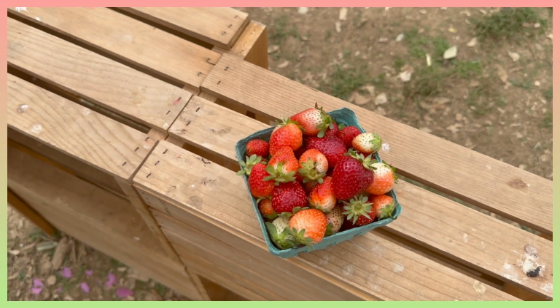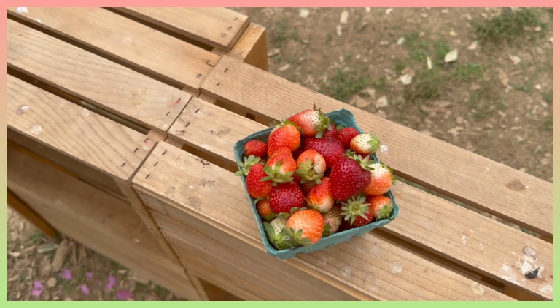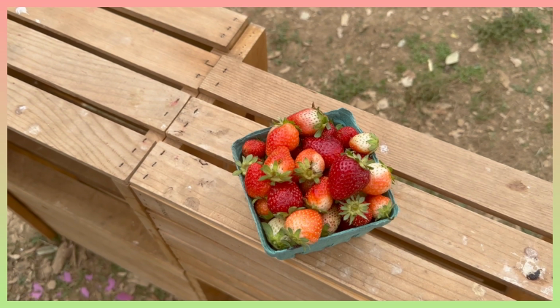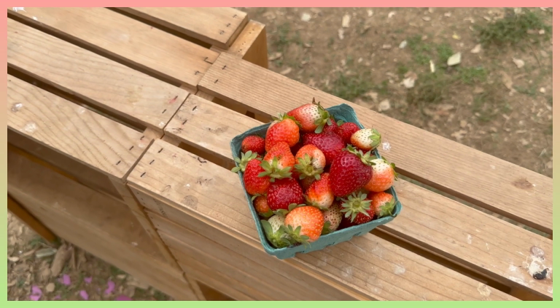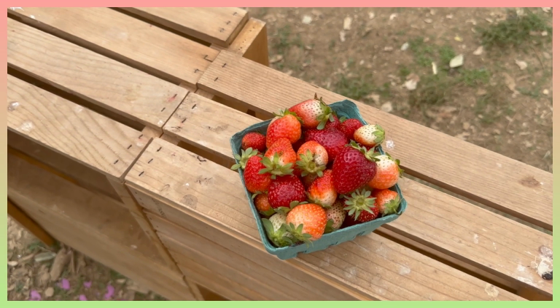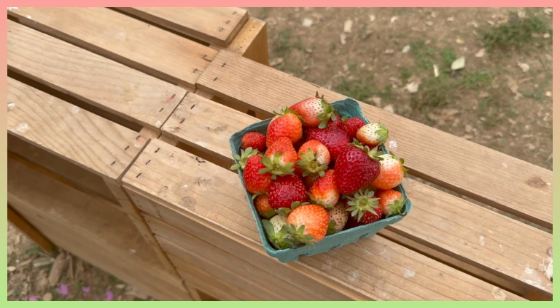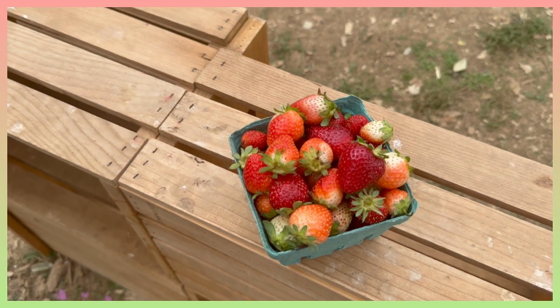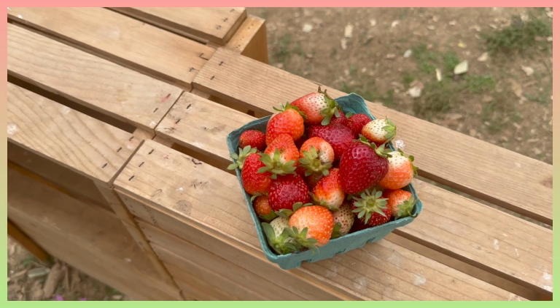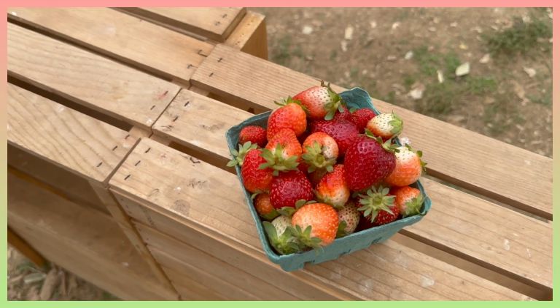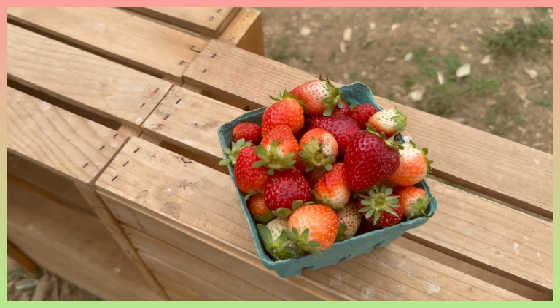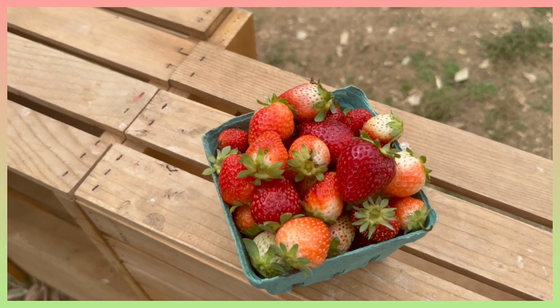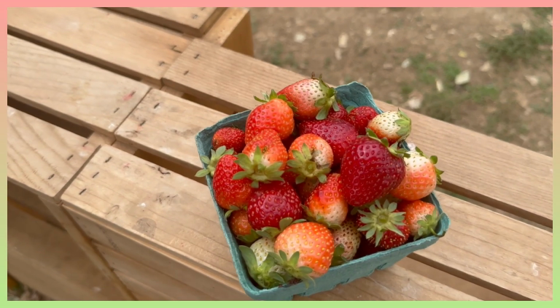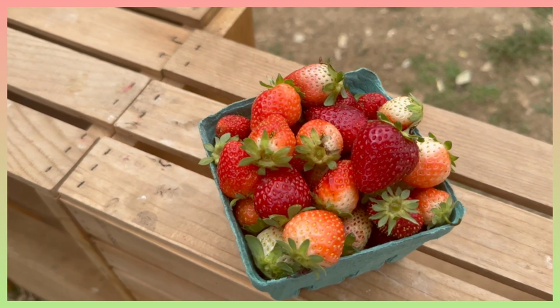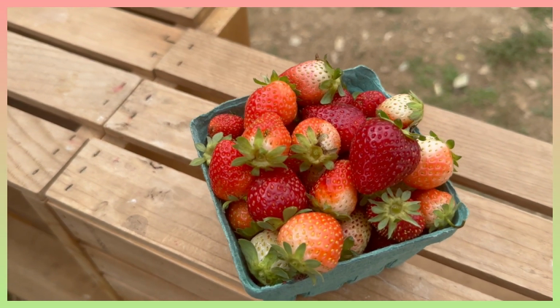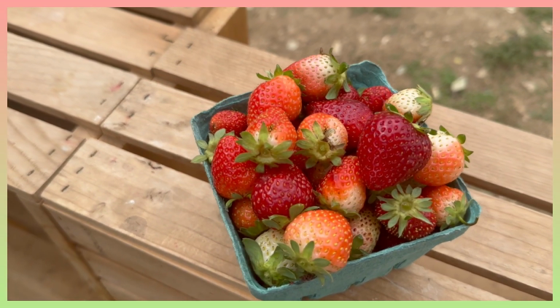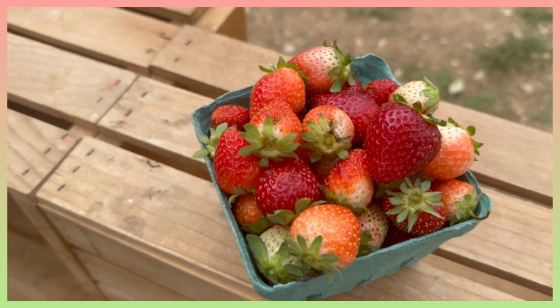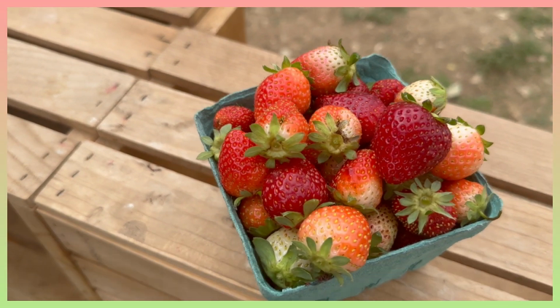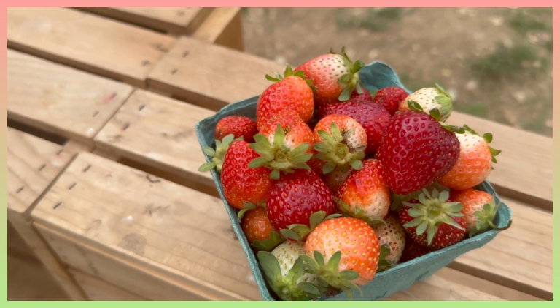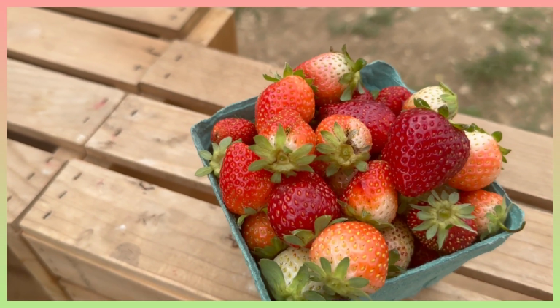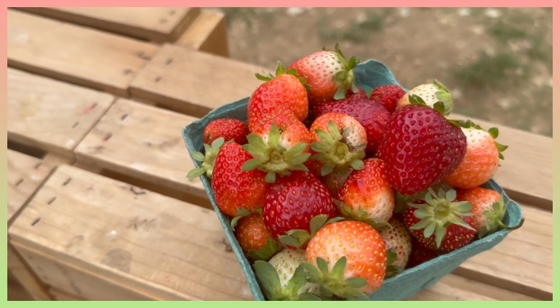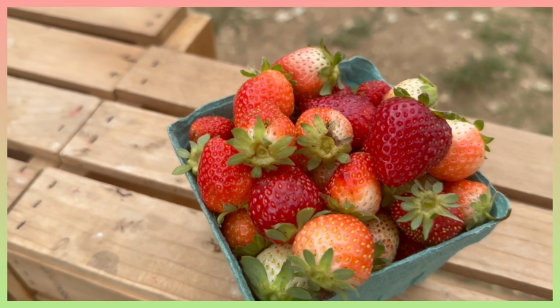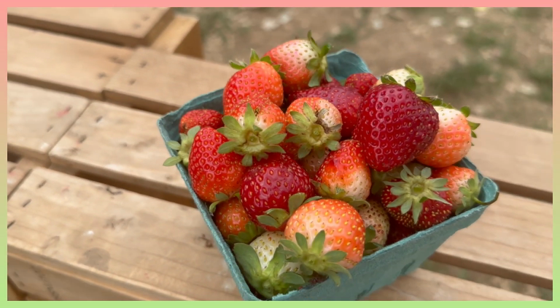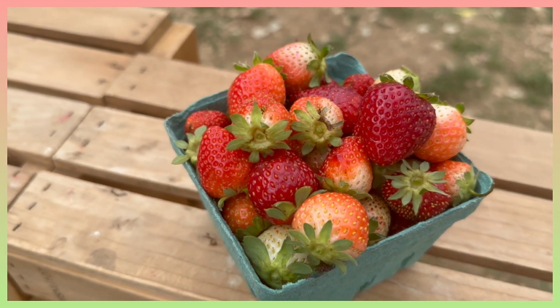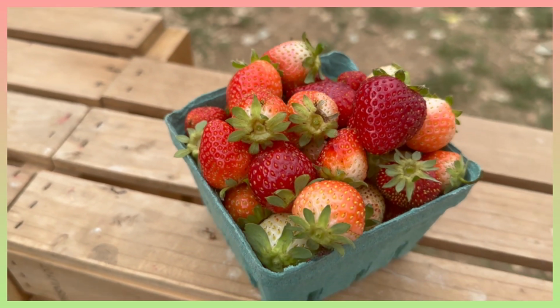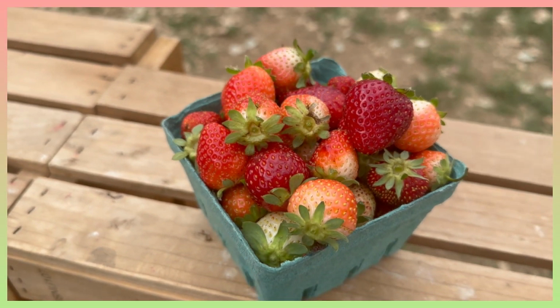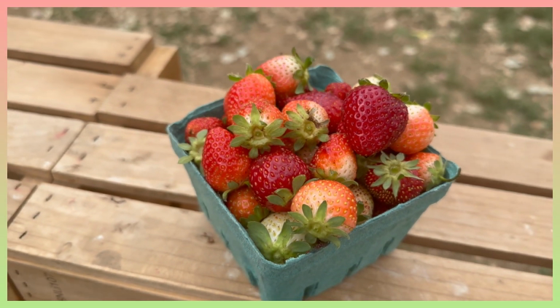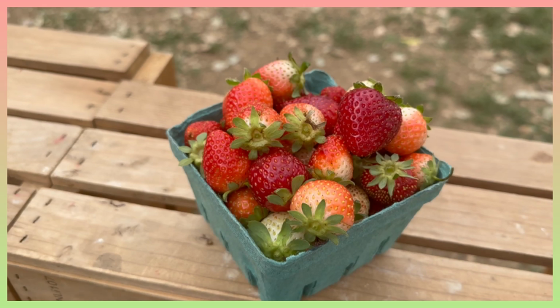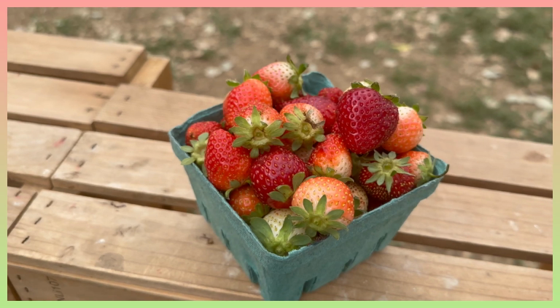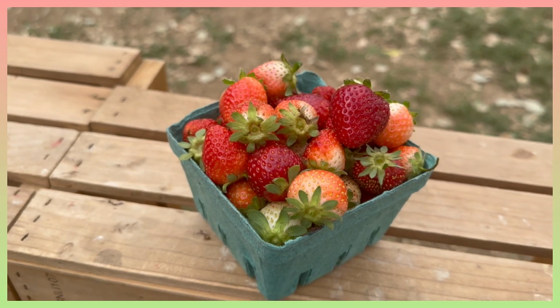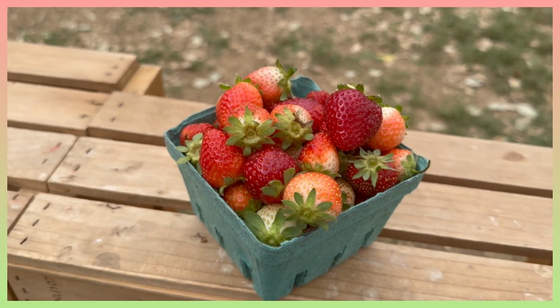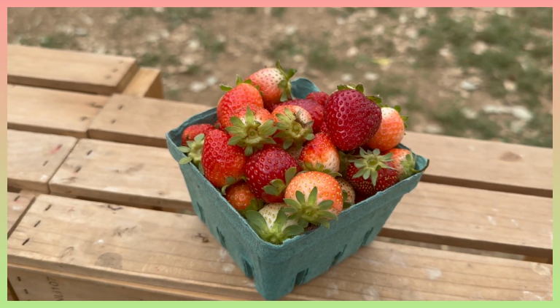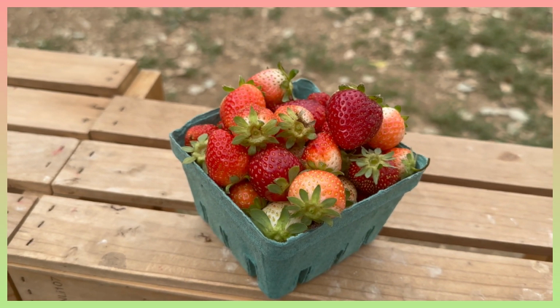This was our final crate, filled with strawberries to the top. It was such a great experience — I highly recommend you guys to do it.